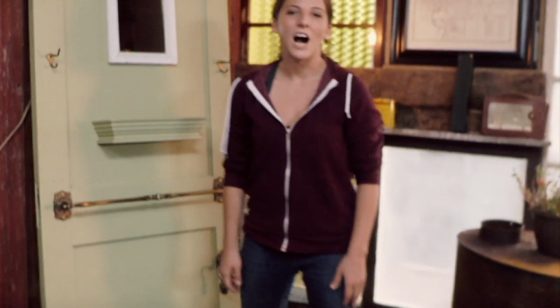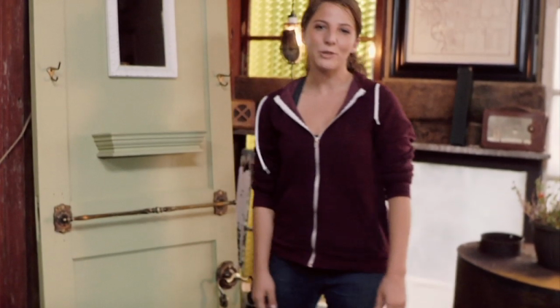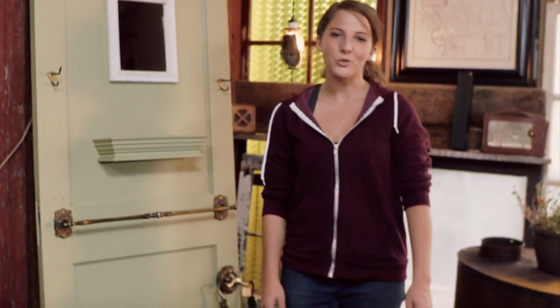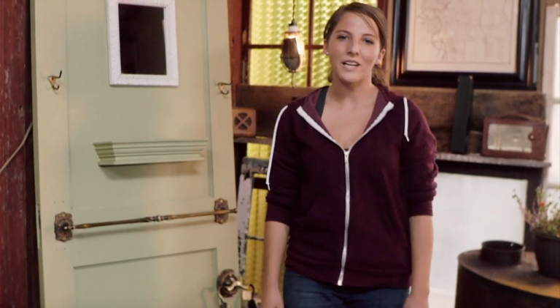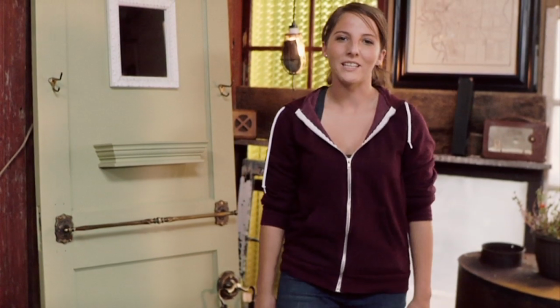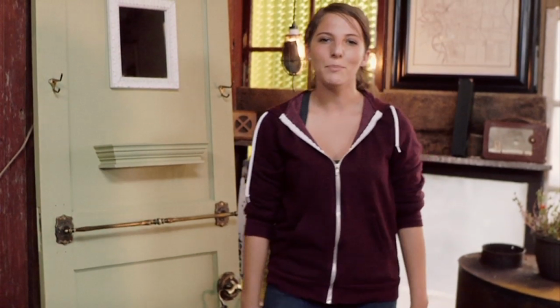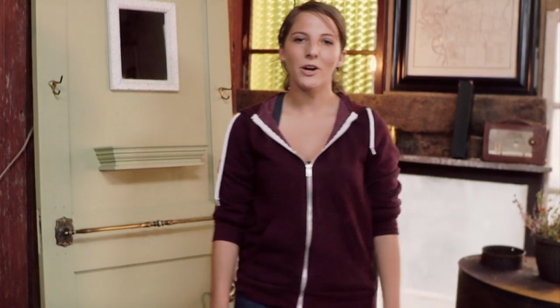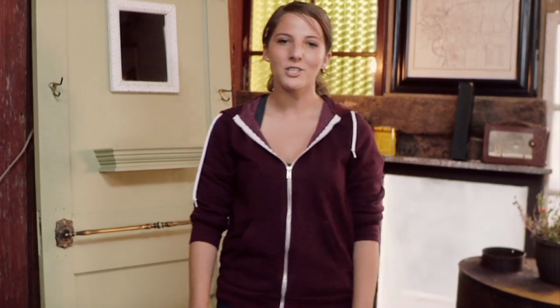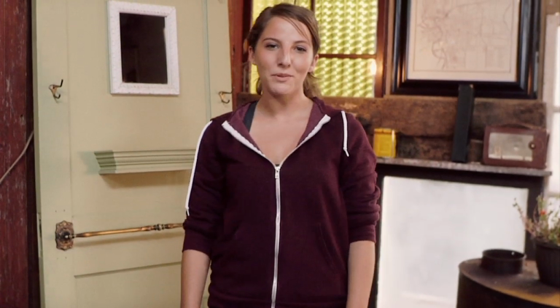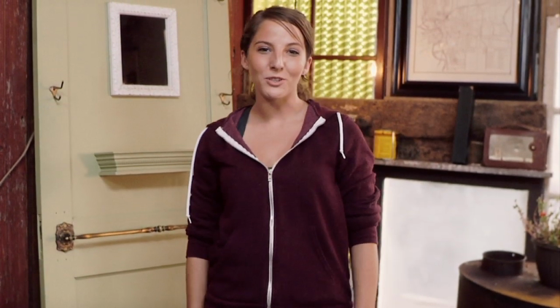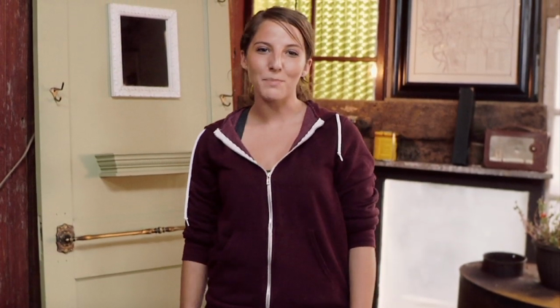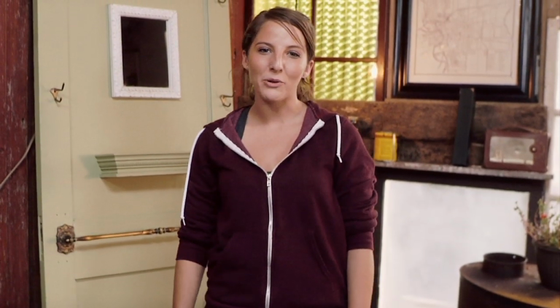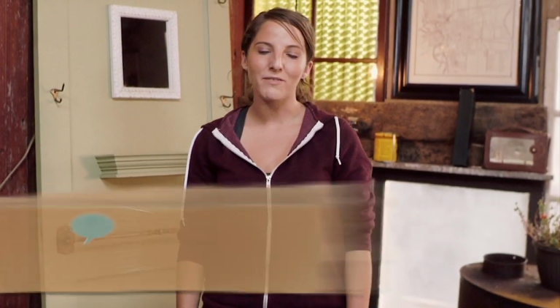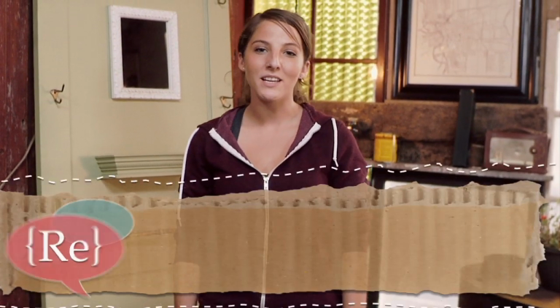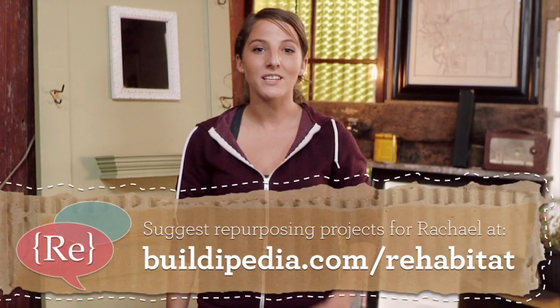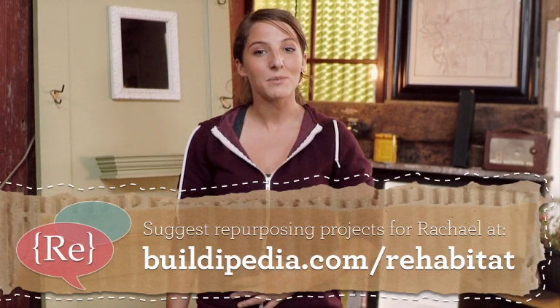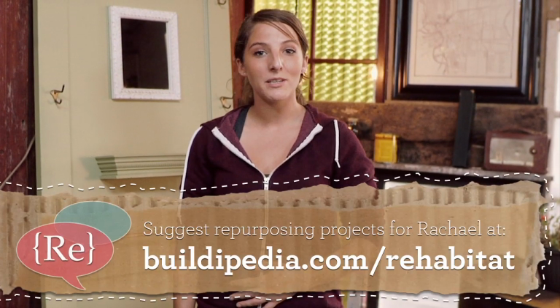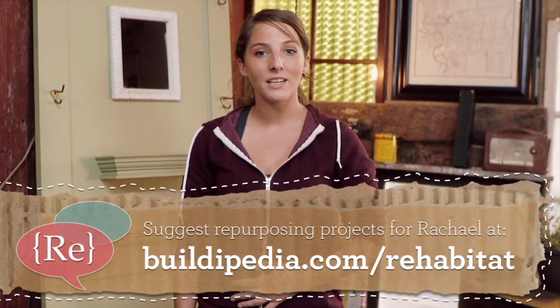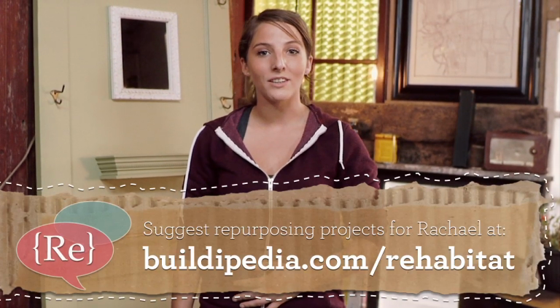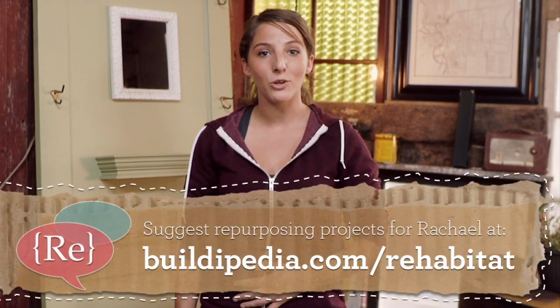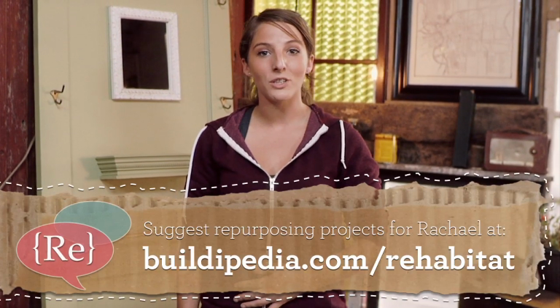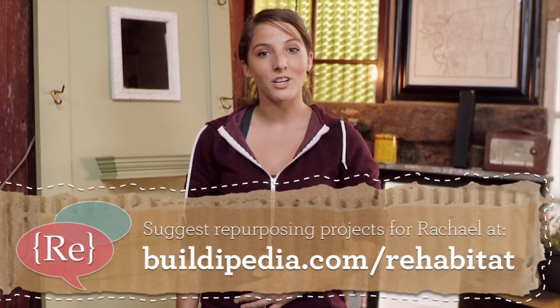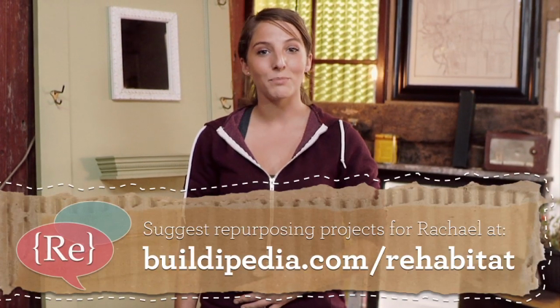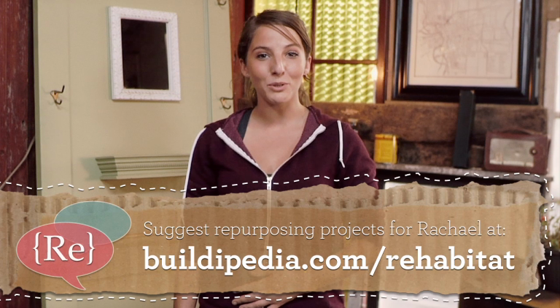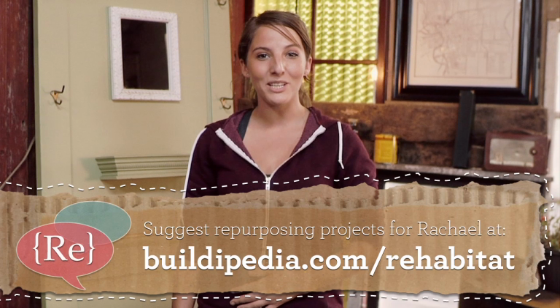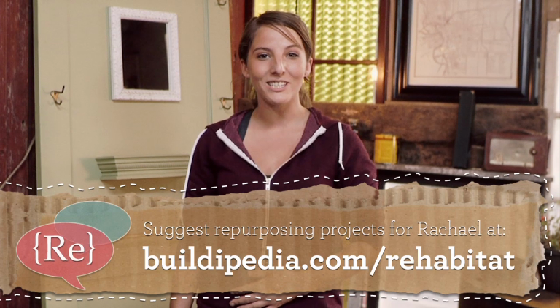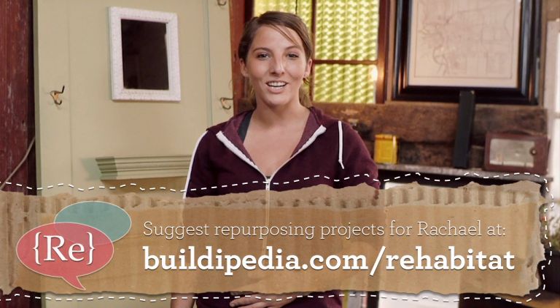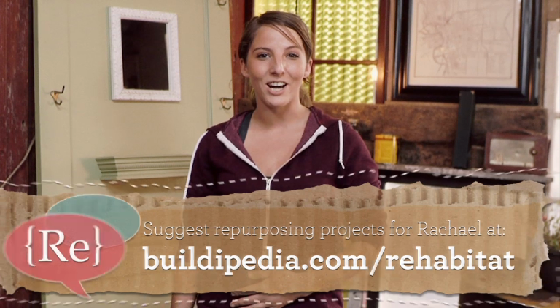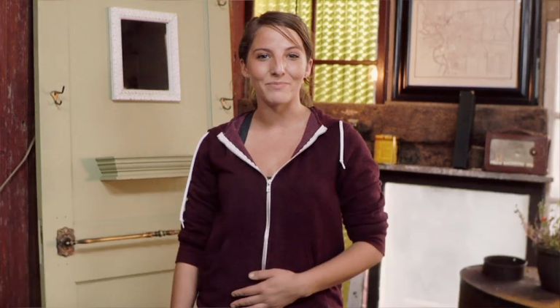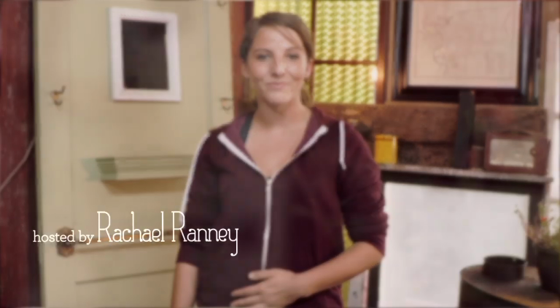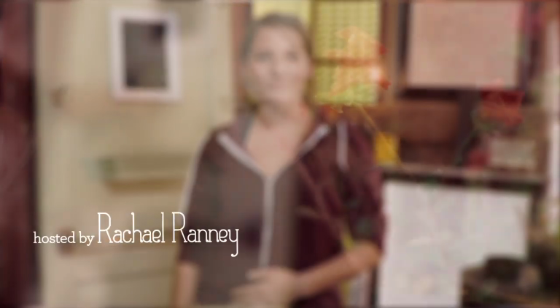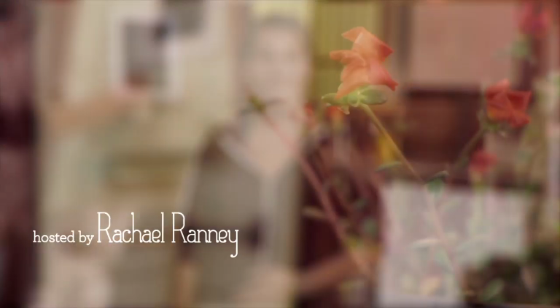I'm Rachel Ranney. Keep your eyes open for inspiring finds and come see me again on the Go Green channel at Buildipedia.com.